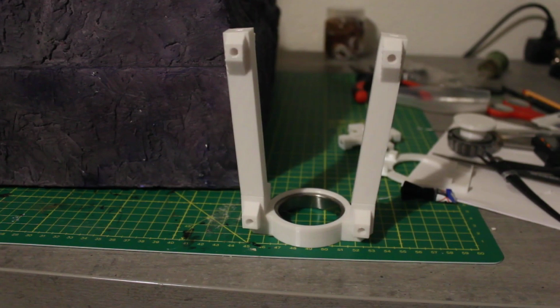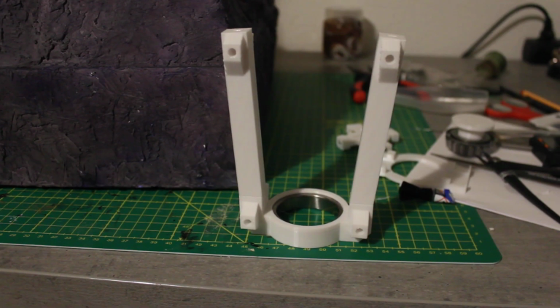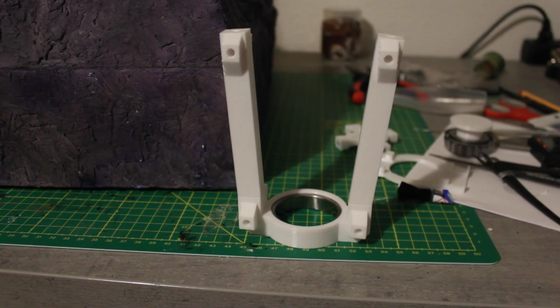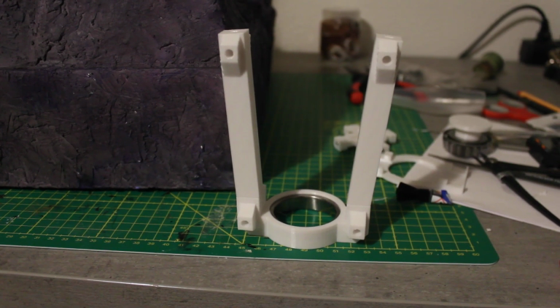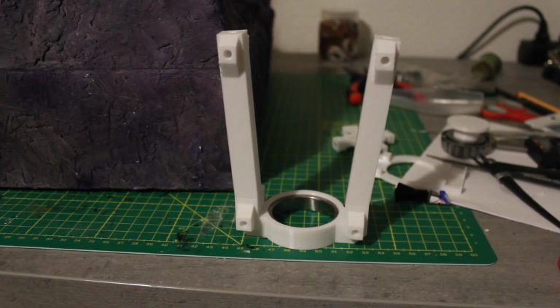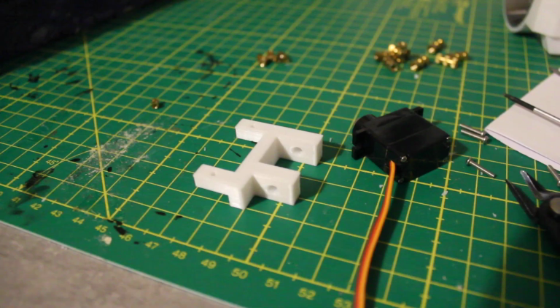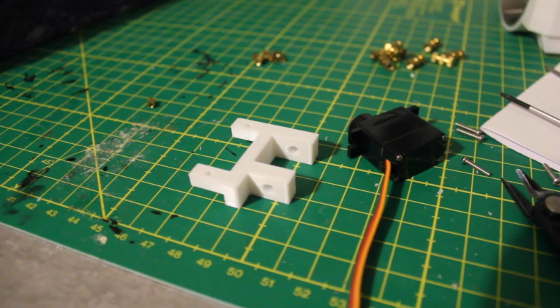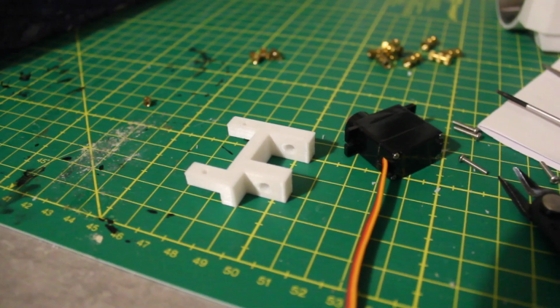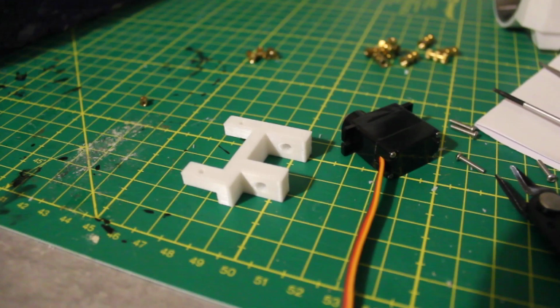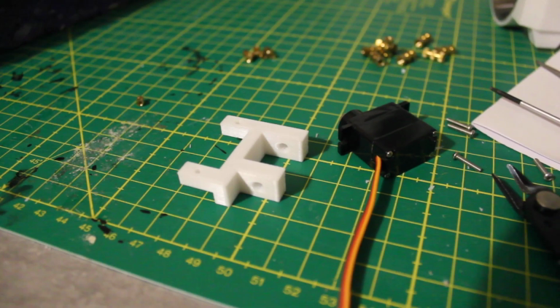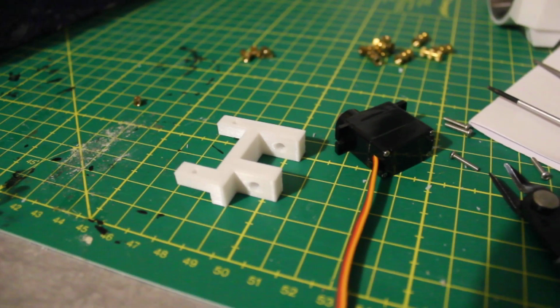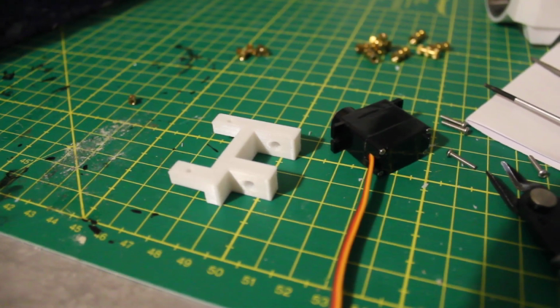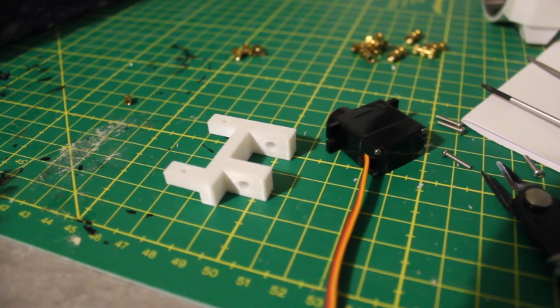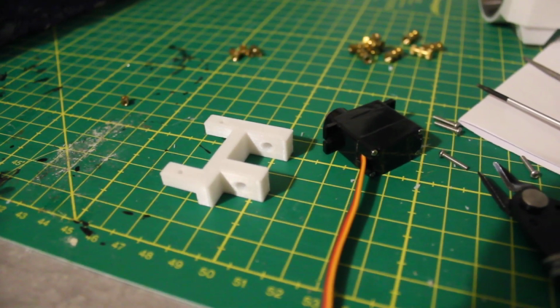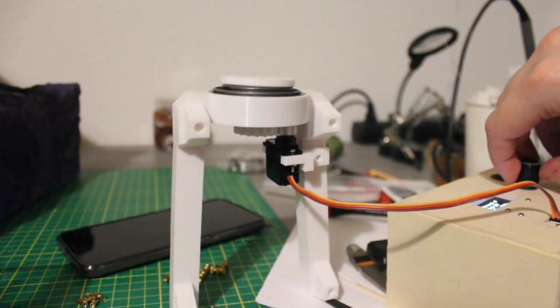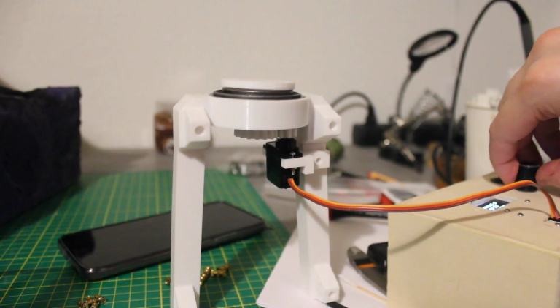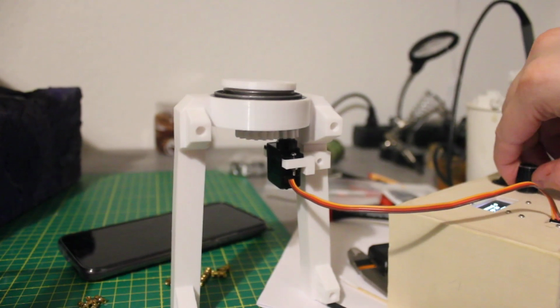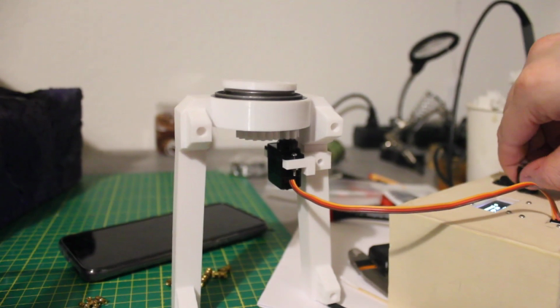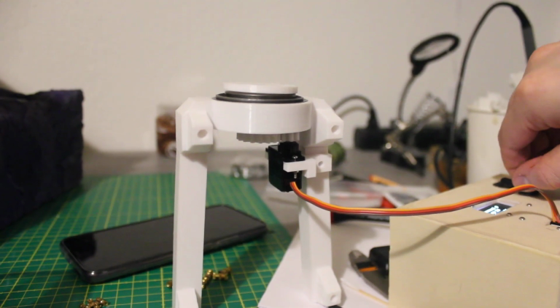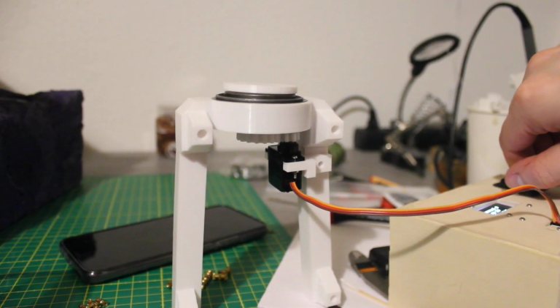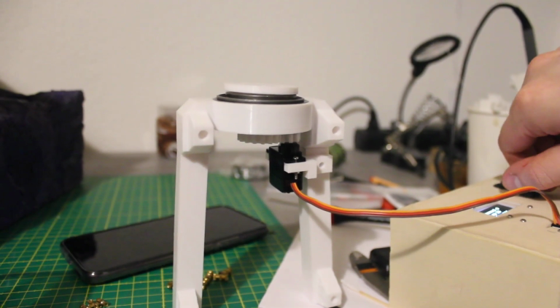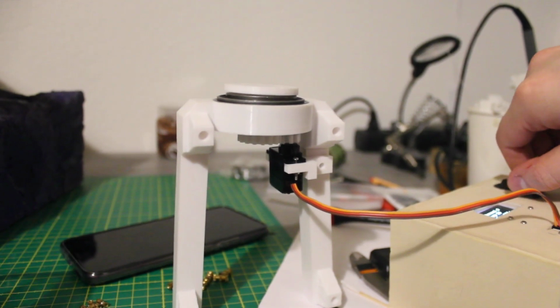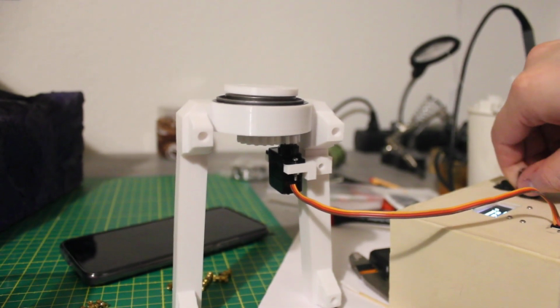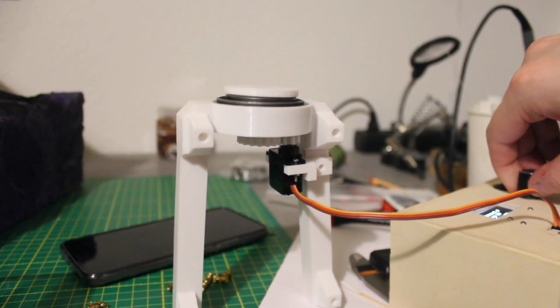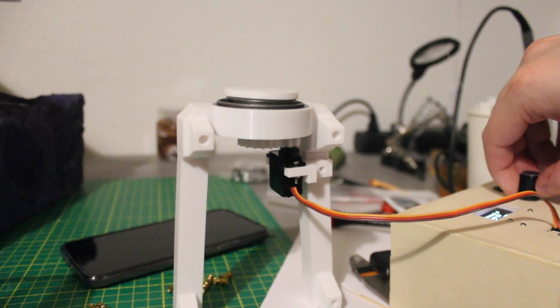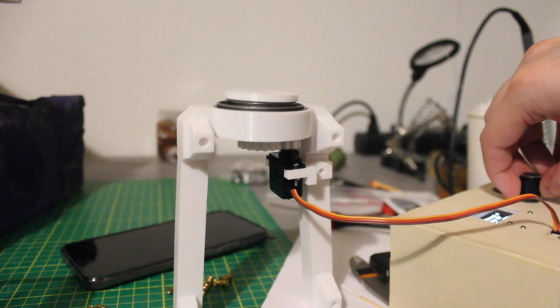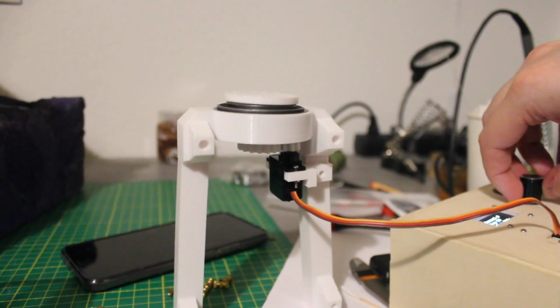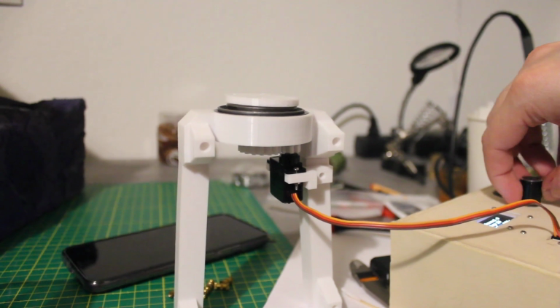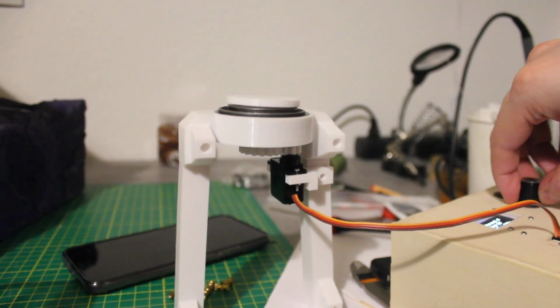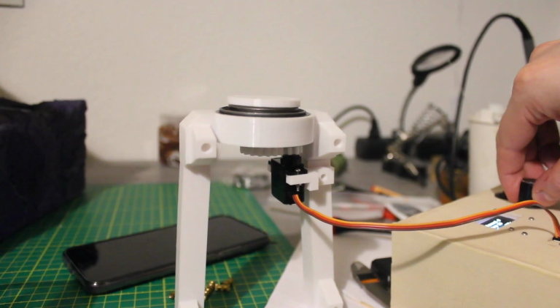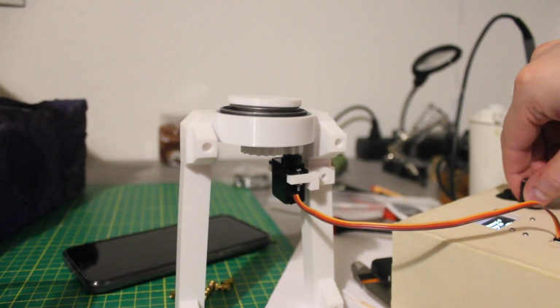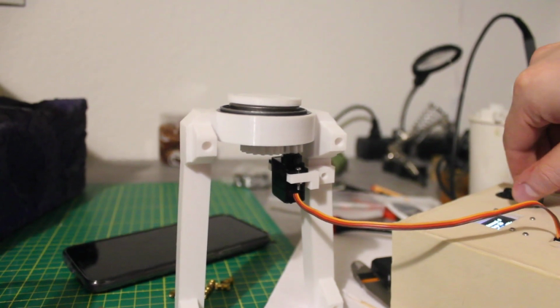After assembling the remaining parts, I was able to test the movement with my self-made servo tester.